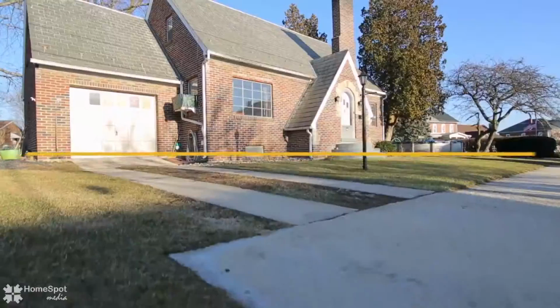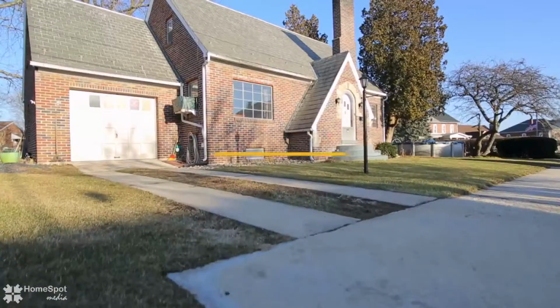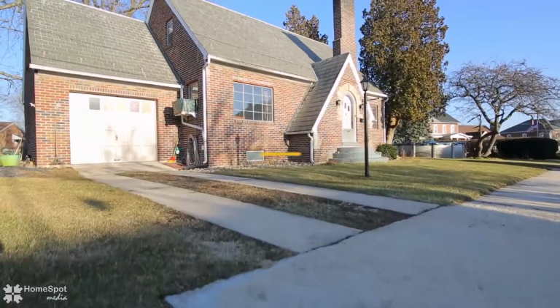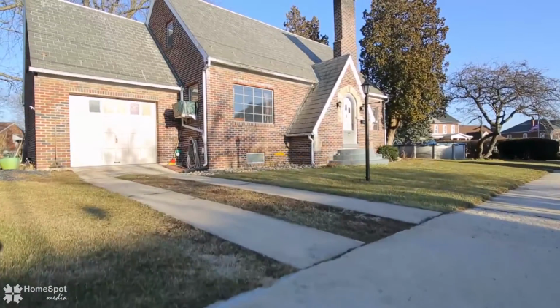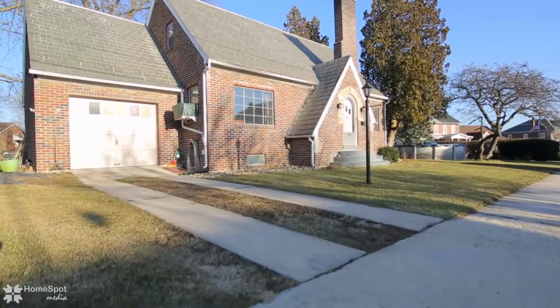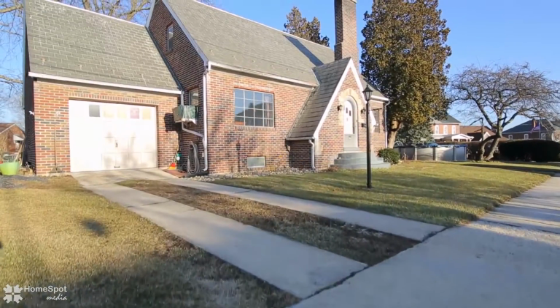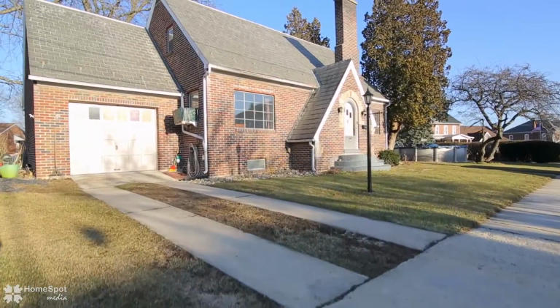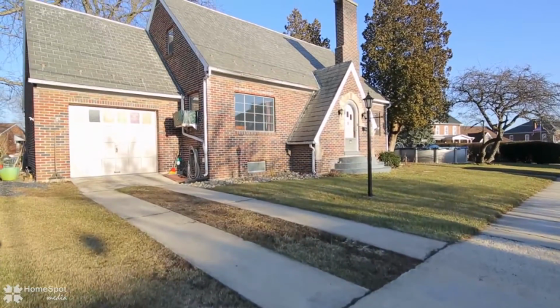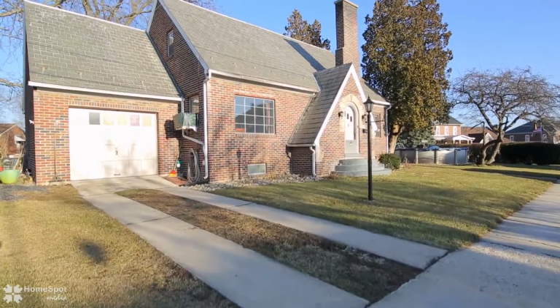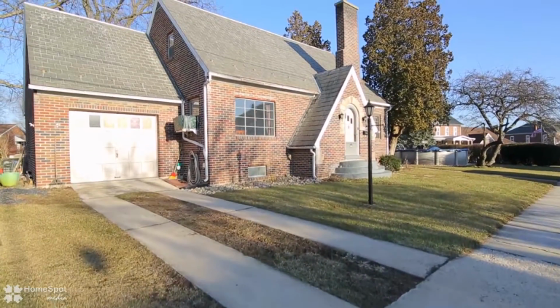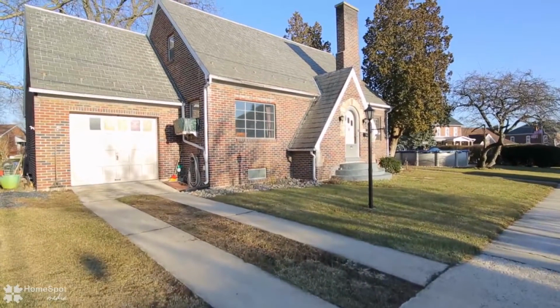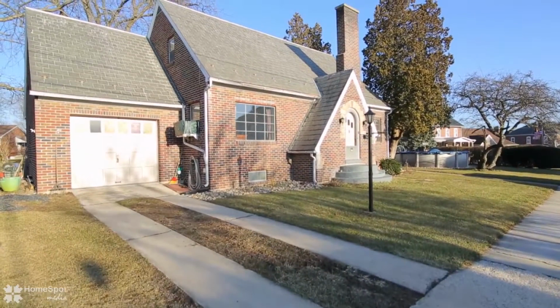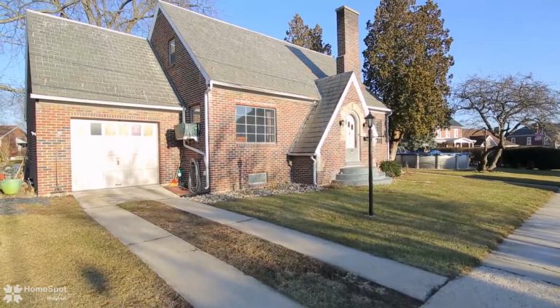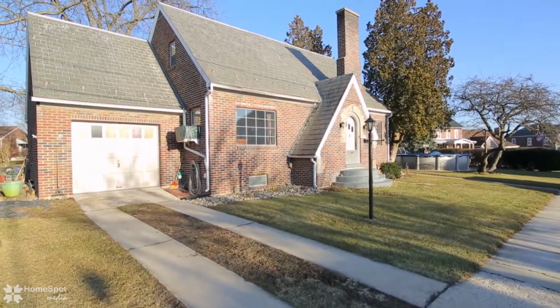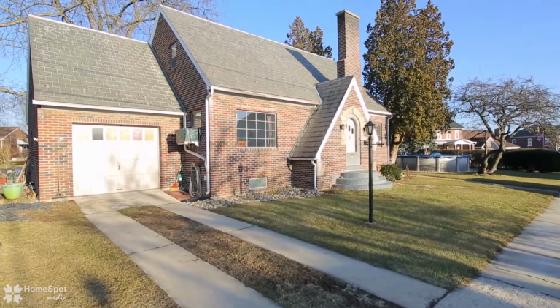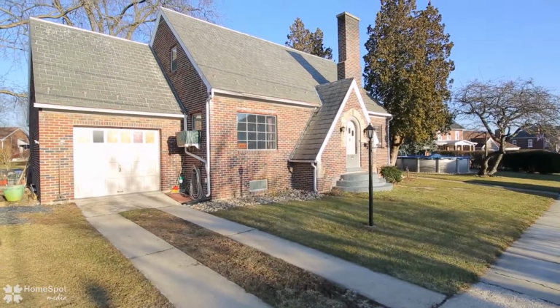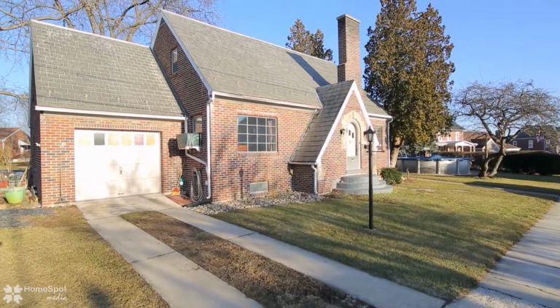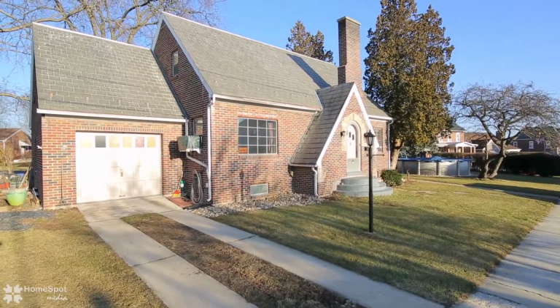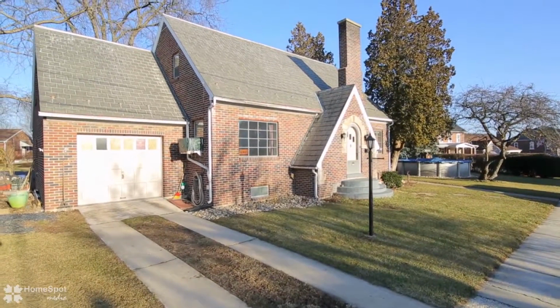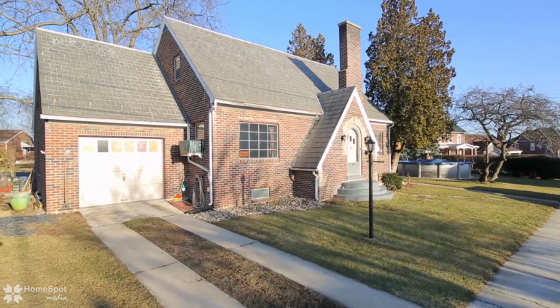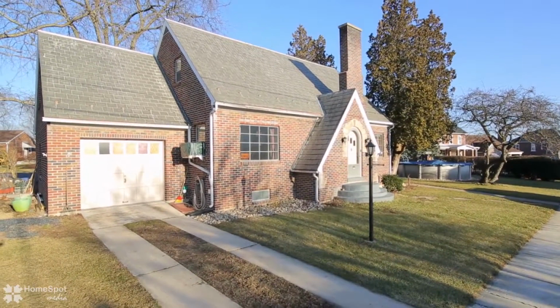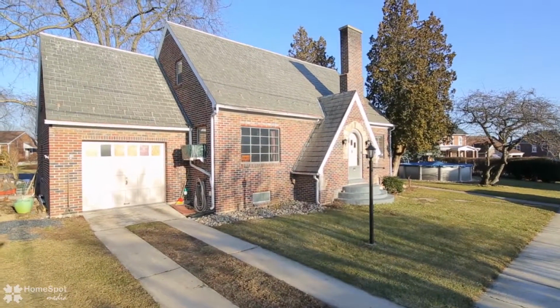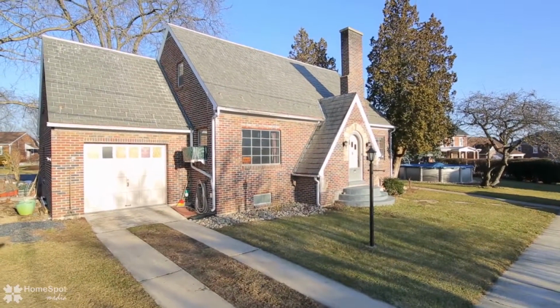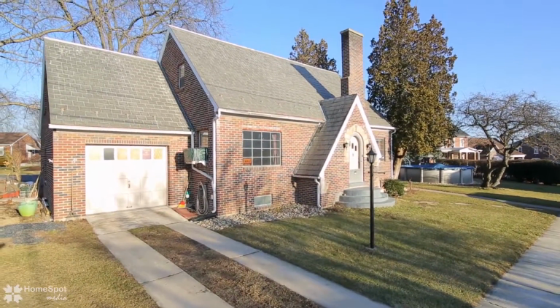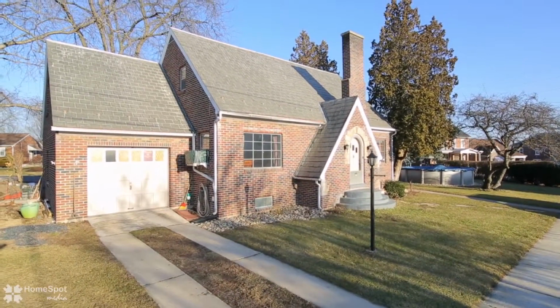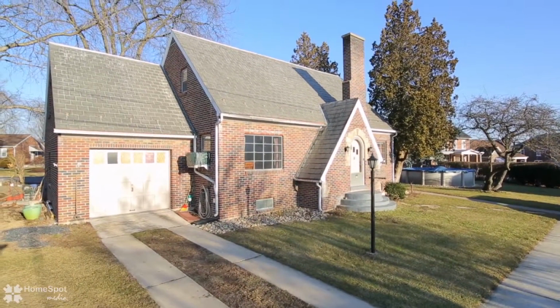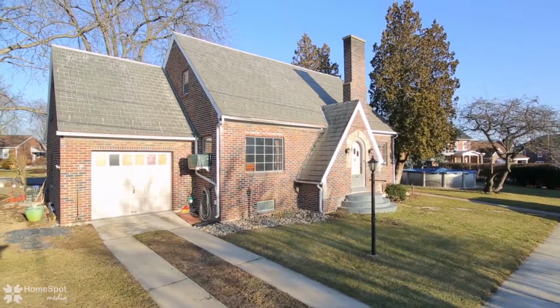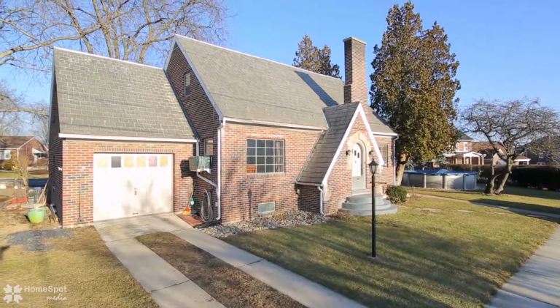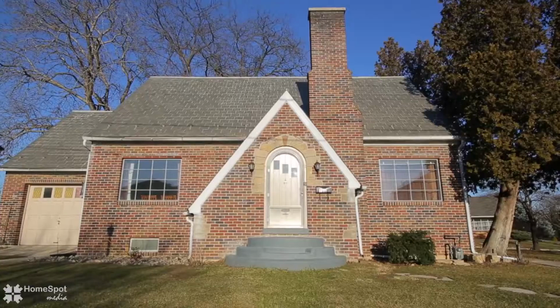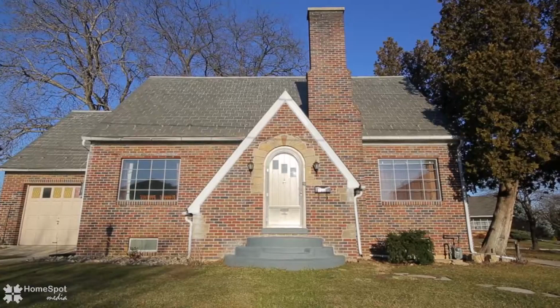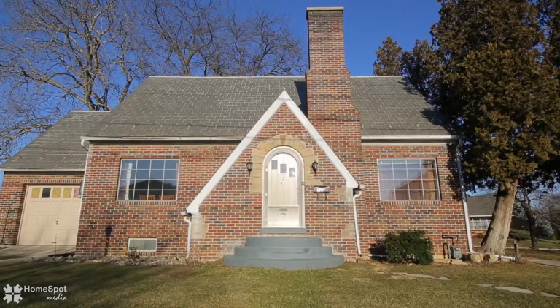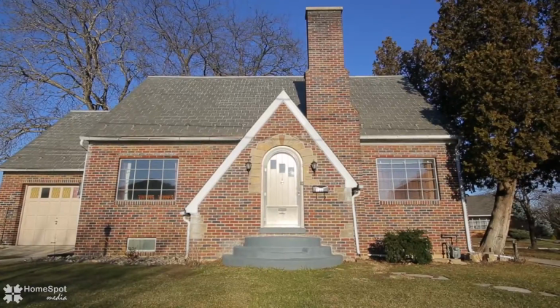Welcome to 1551 Lincoln Avenue, a staple property in Northampton.